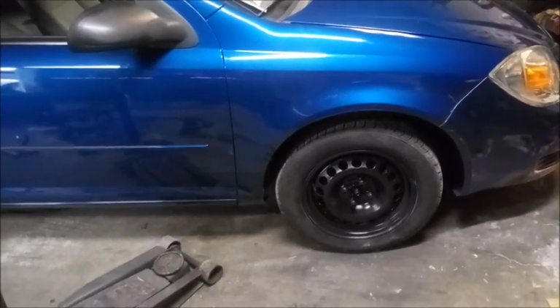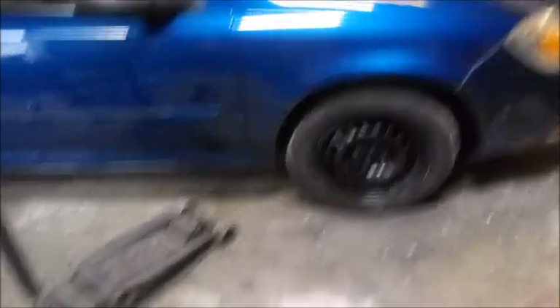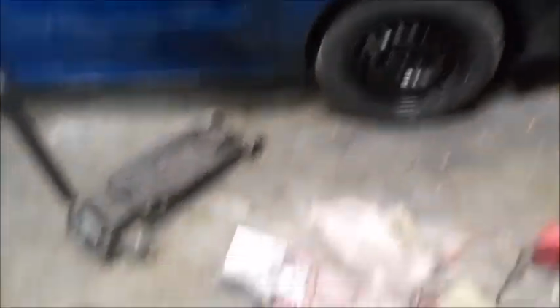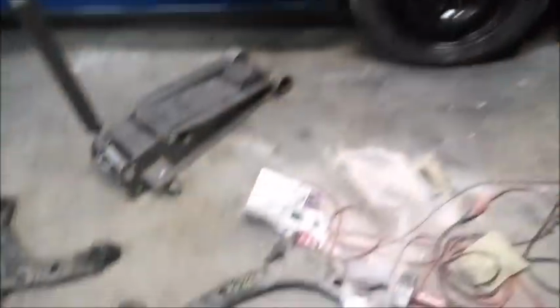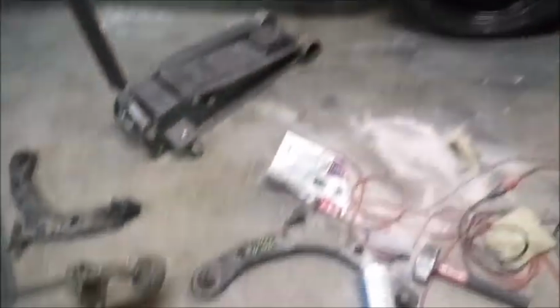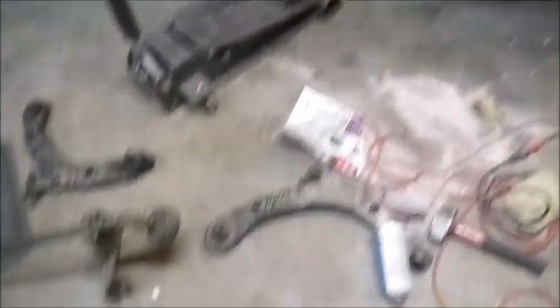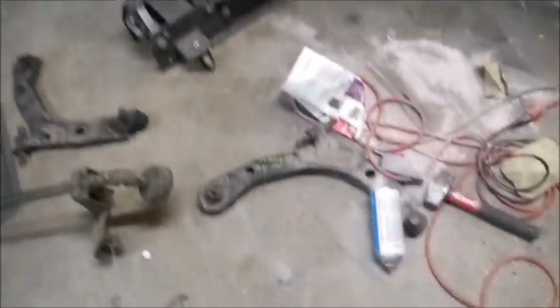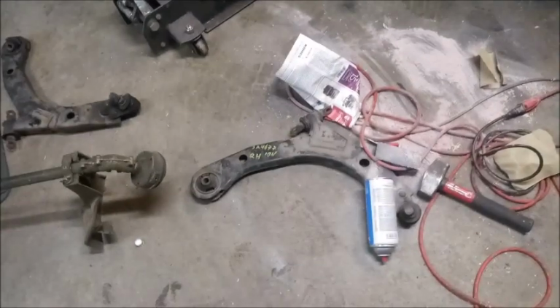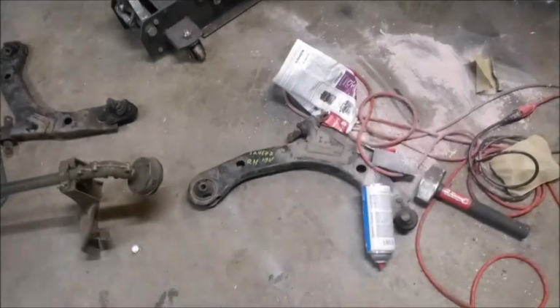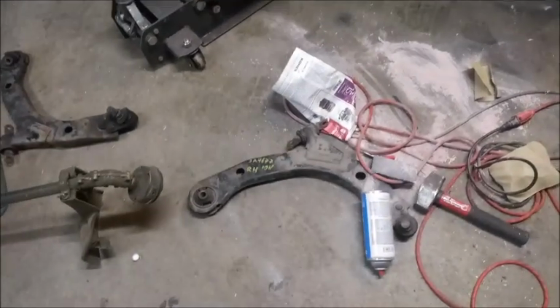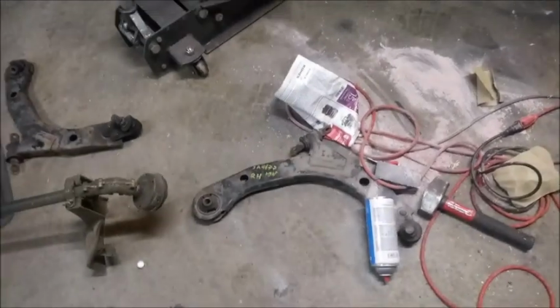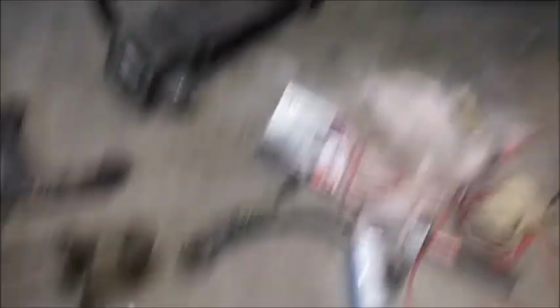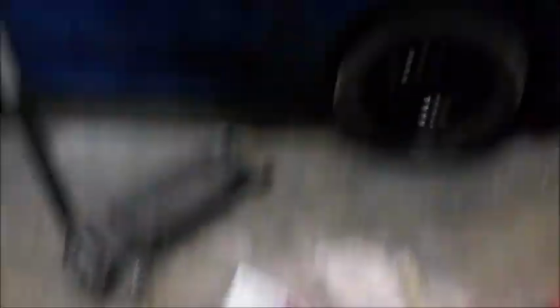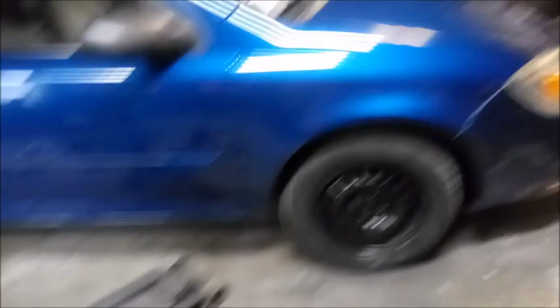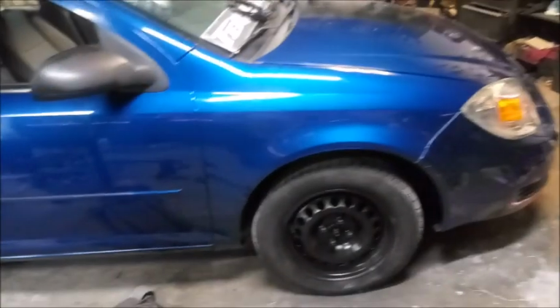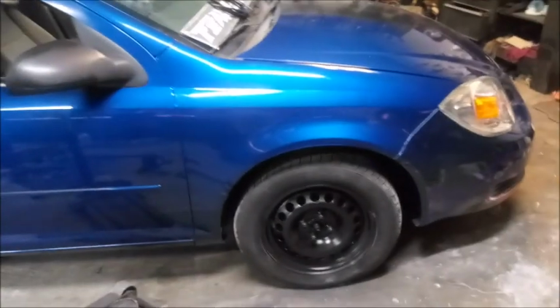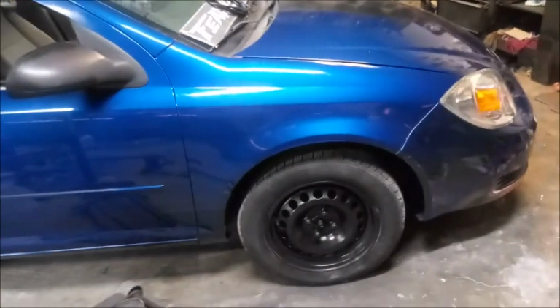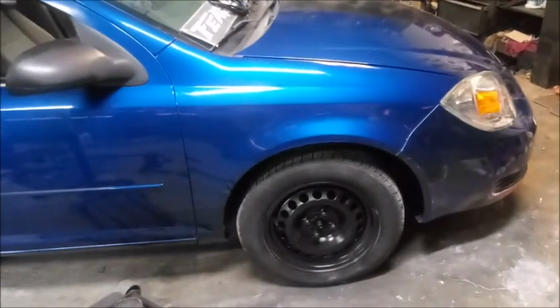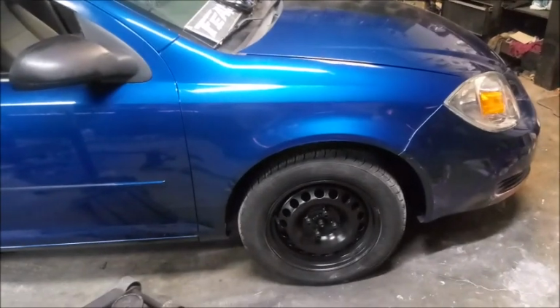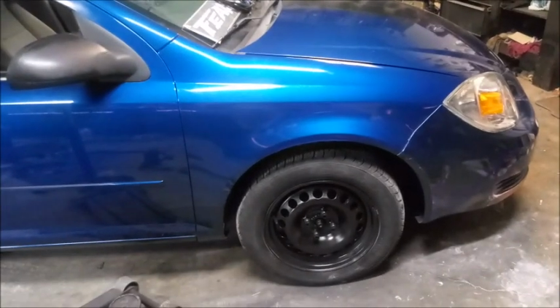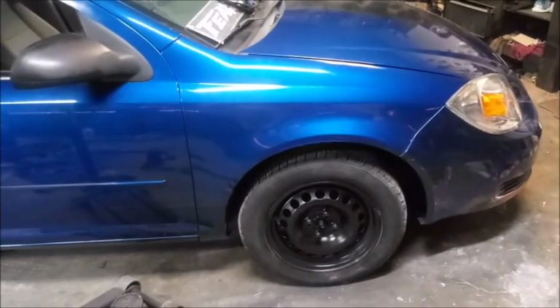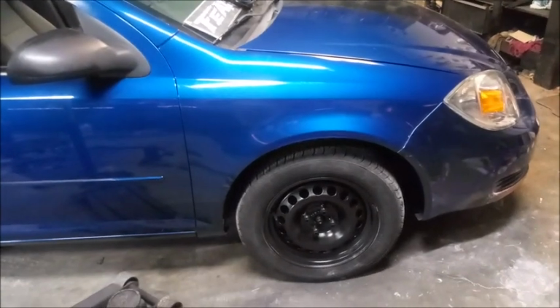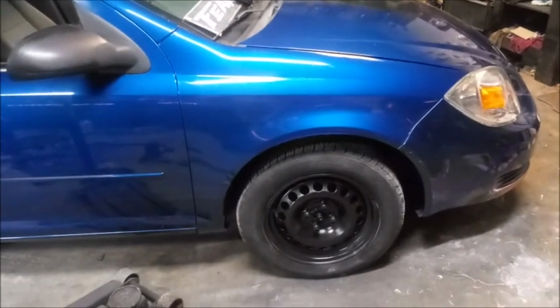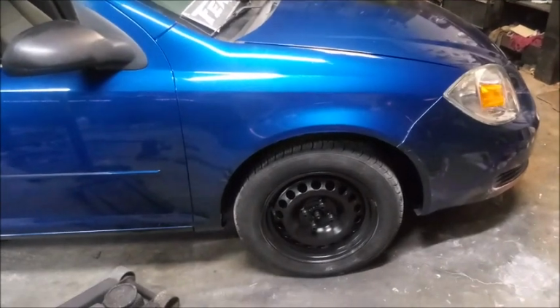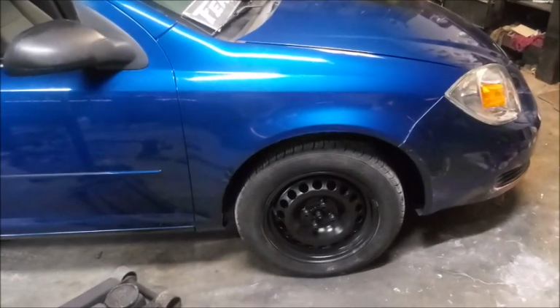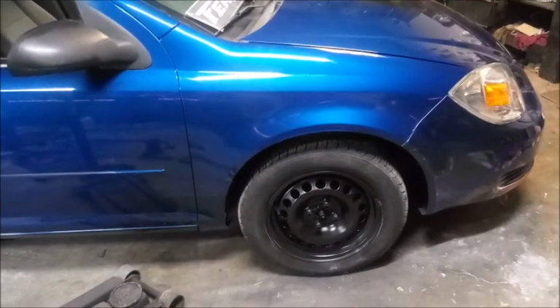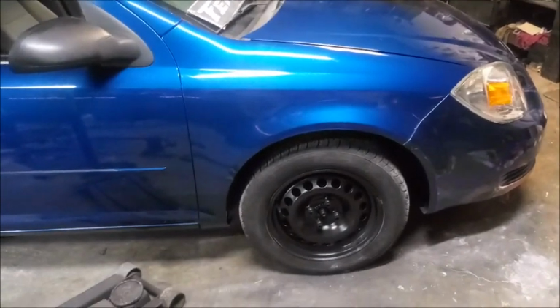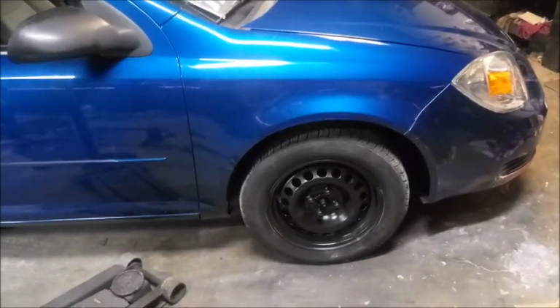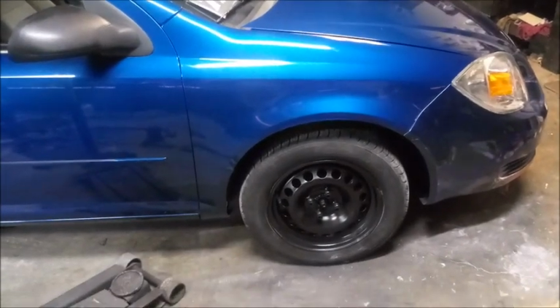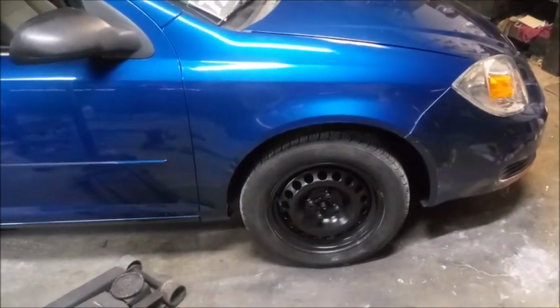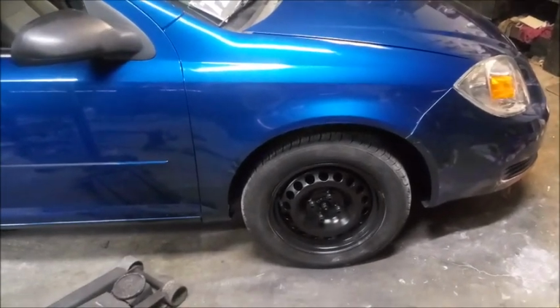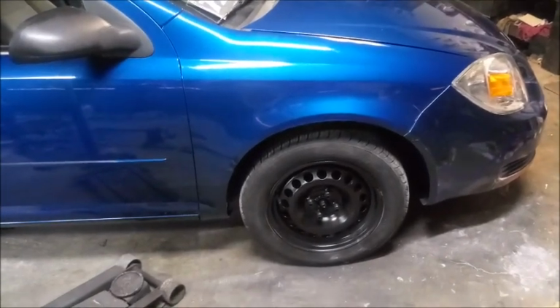We're using a used part today — better than broken. Here we go.